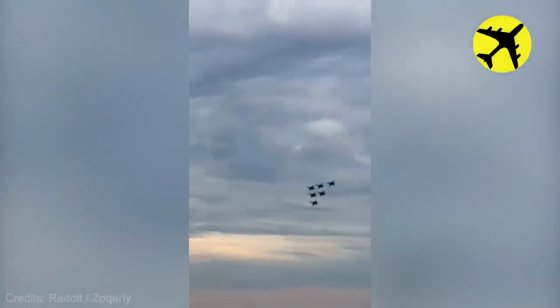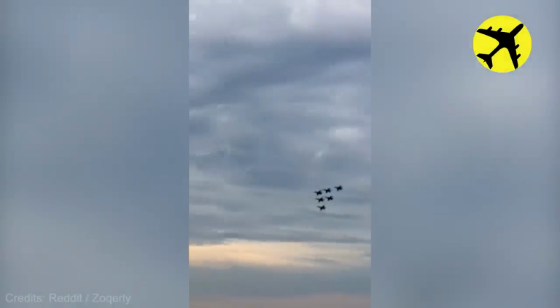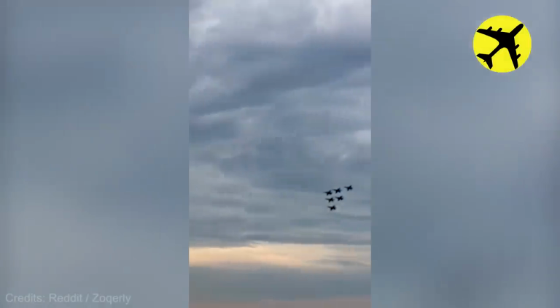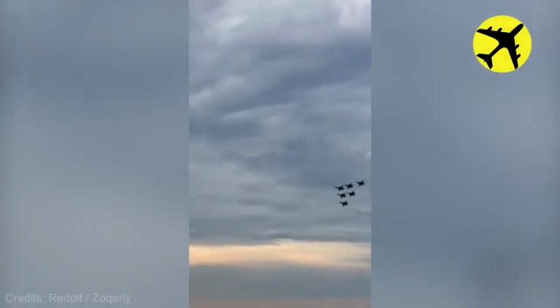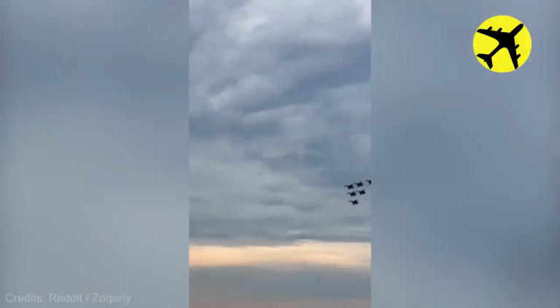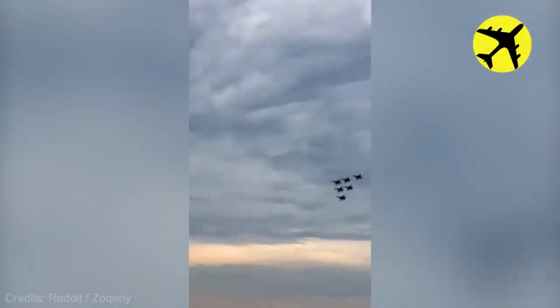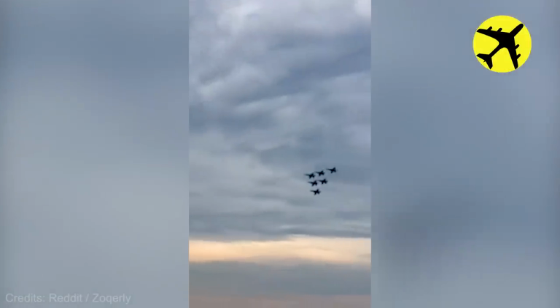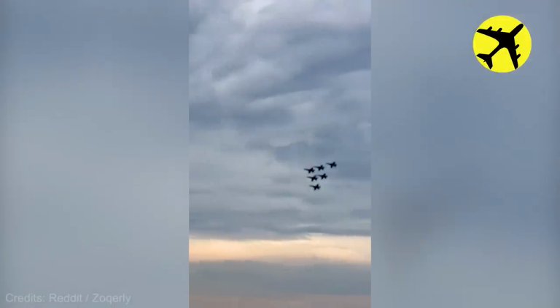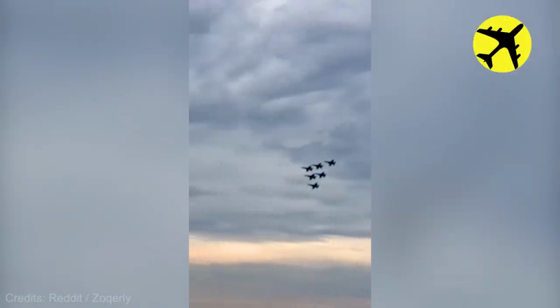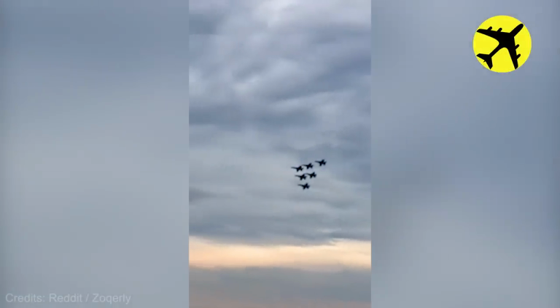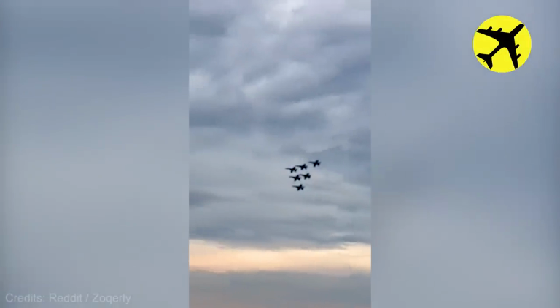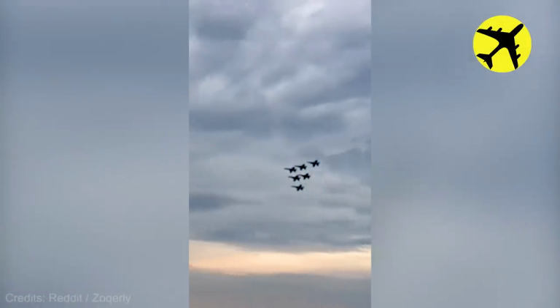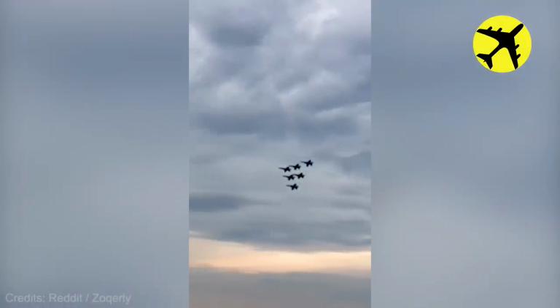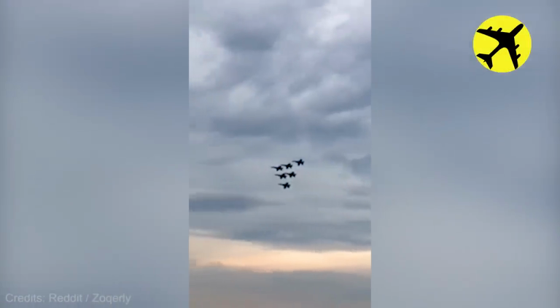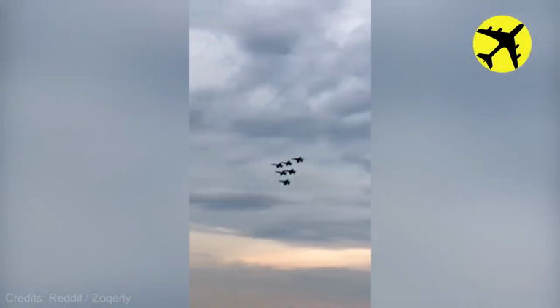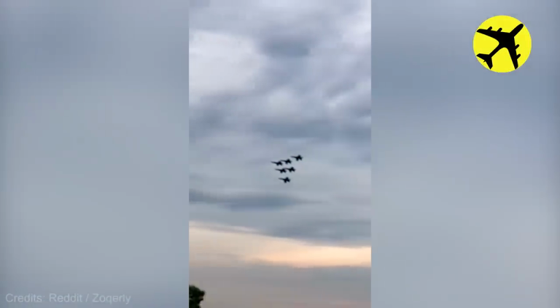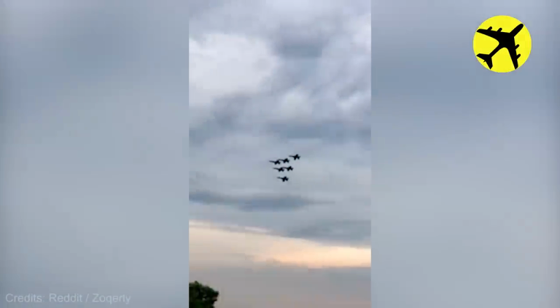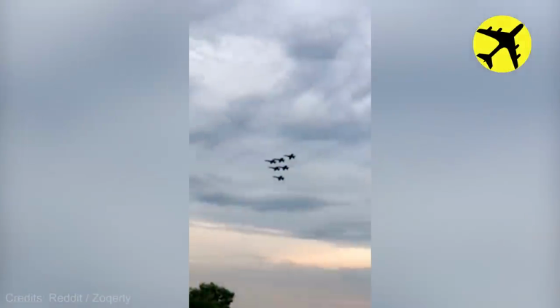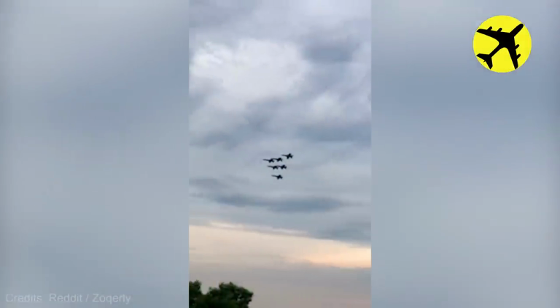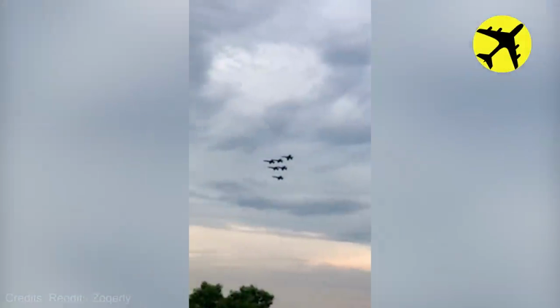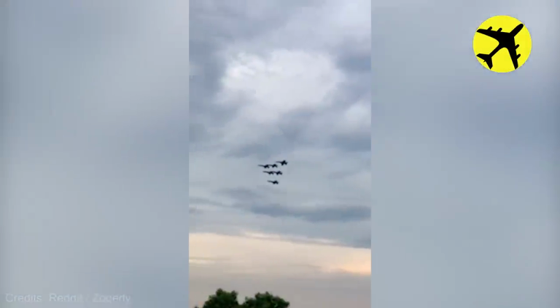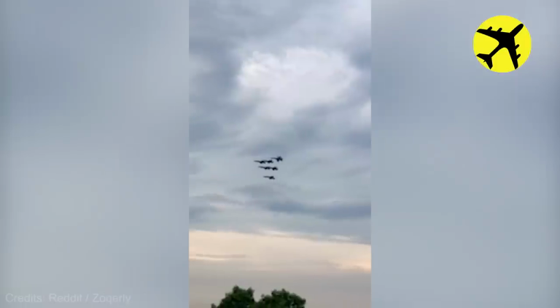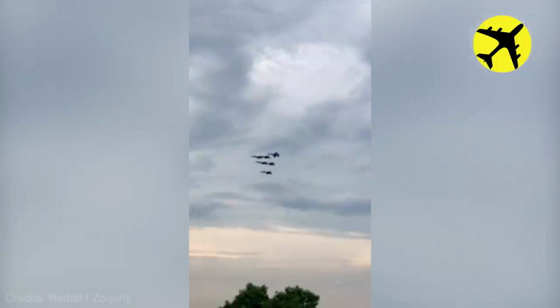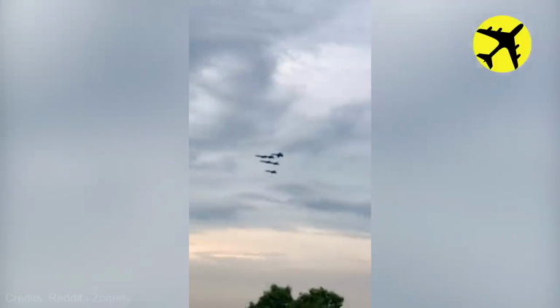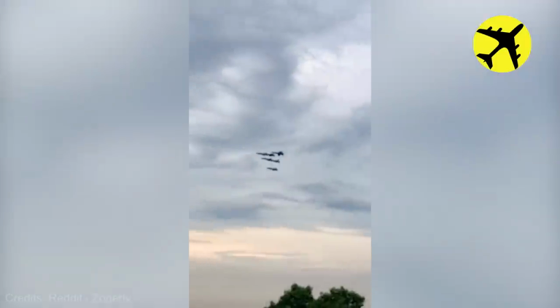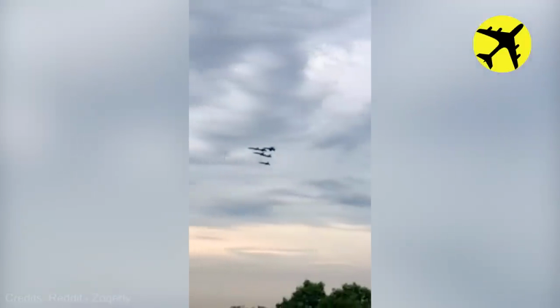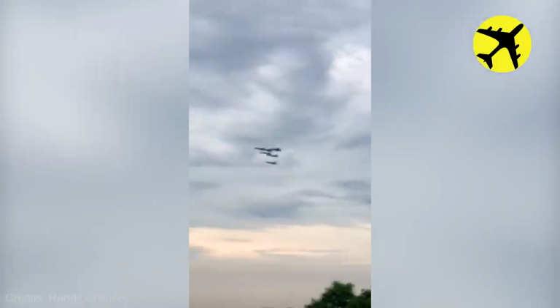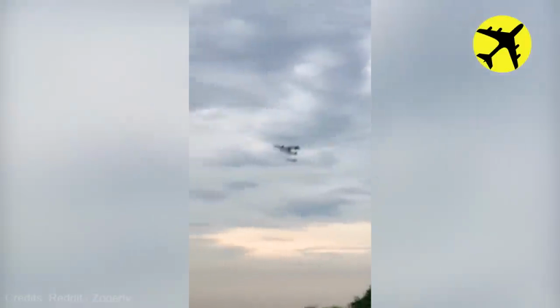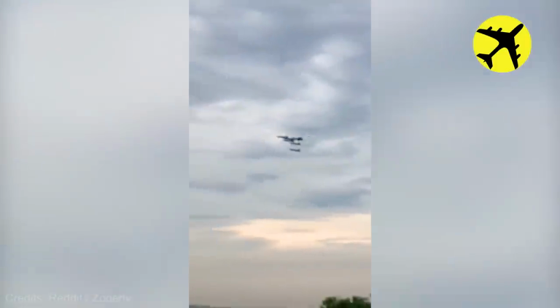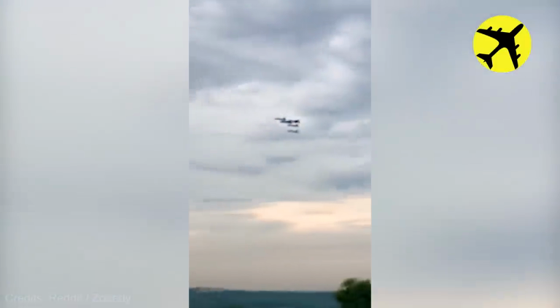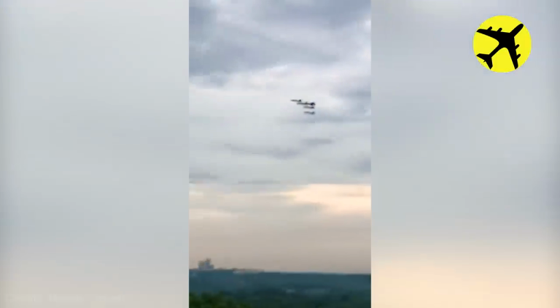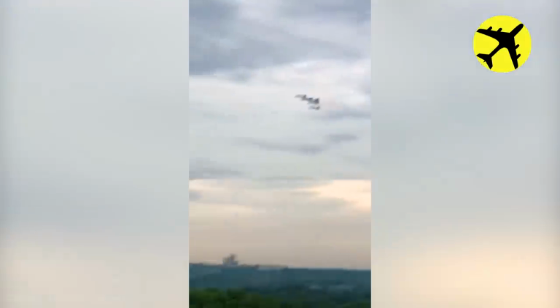Fighter jets flying in formation during the 2019 4th of July celebration.